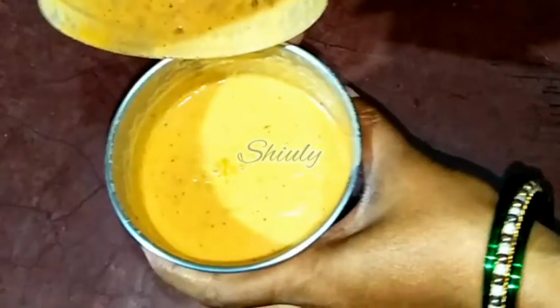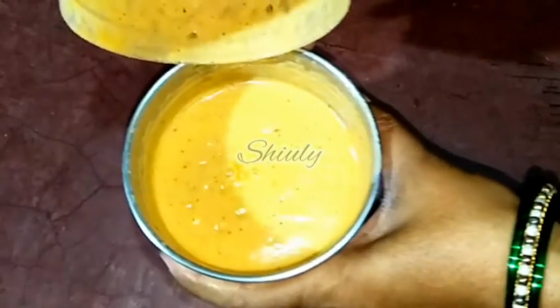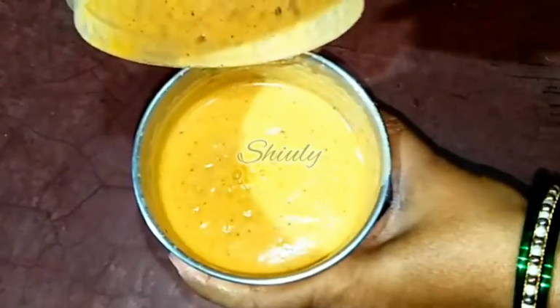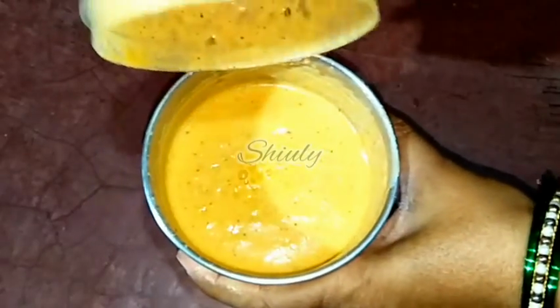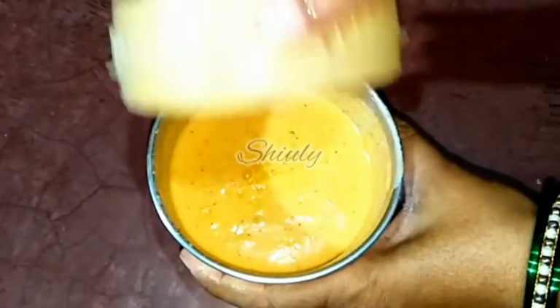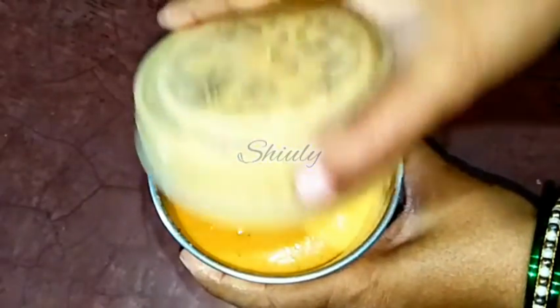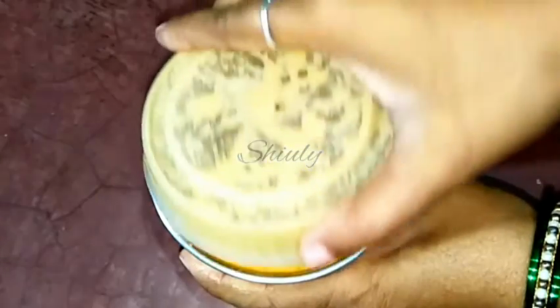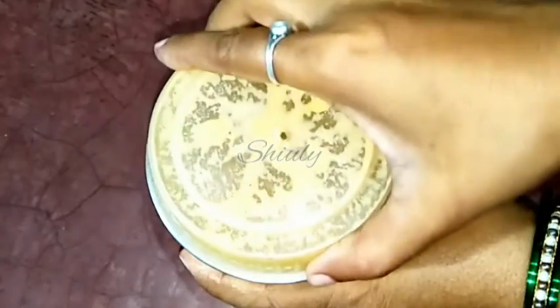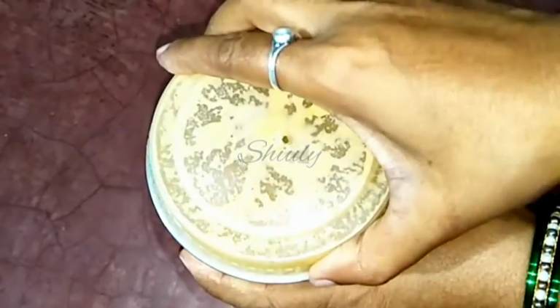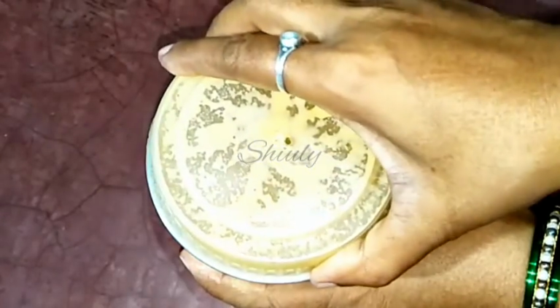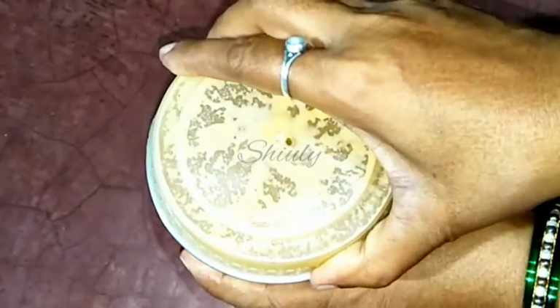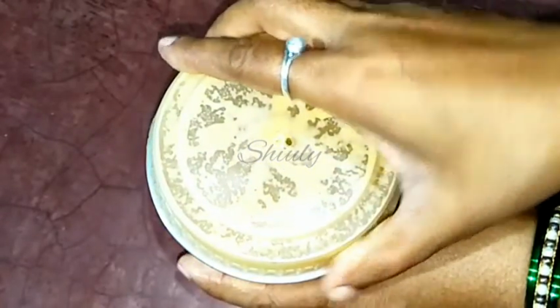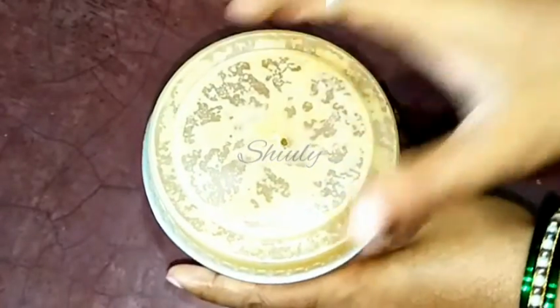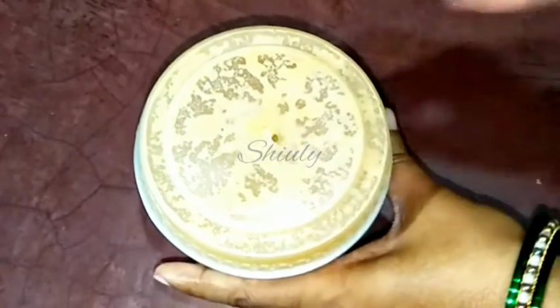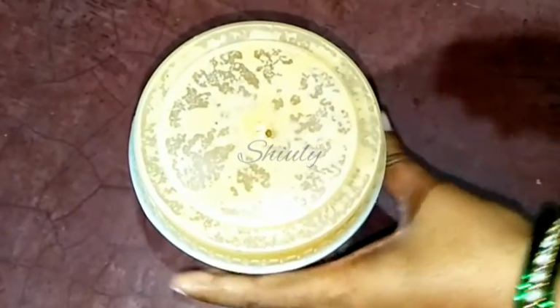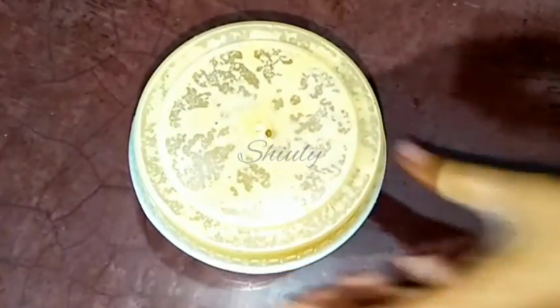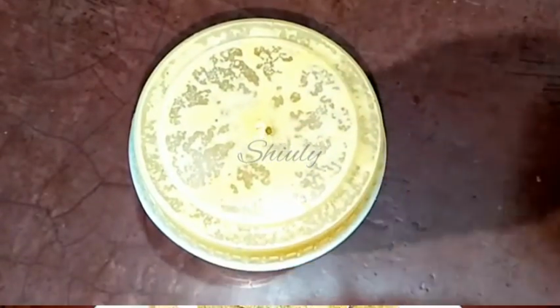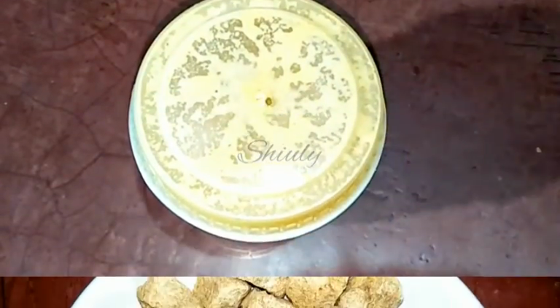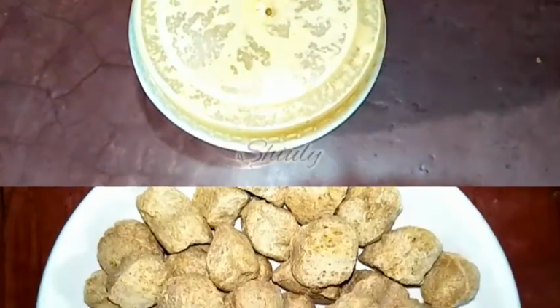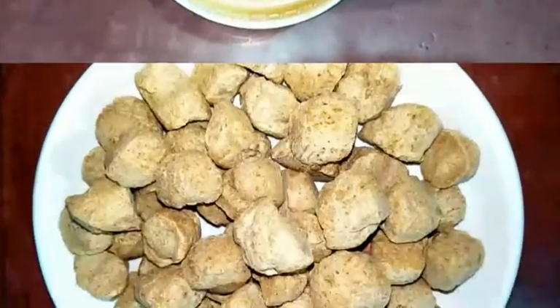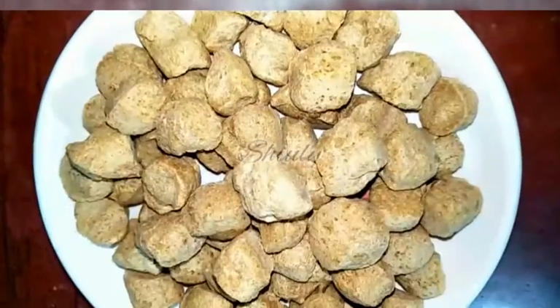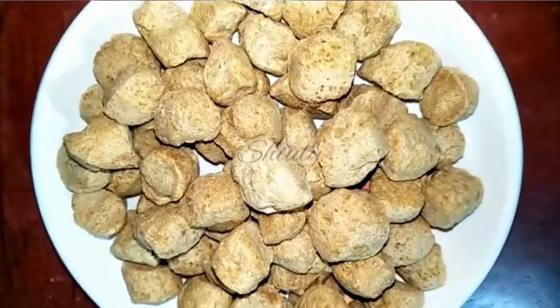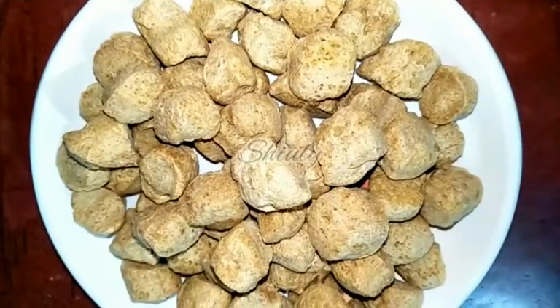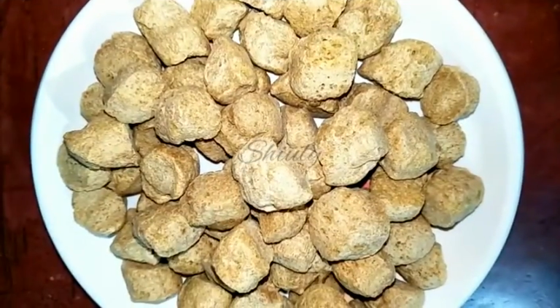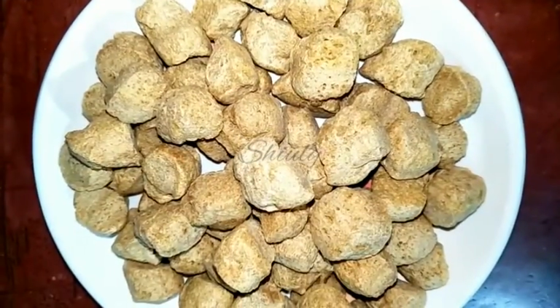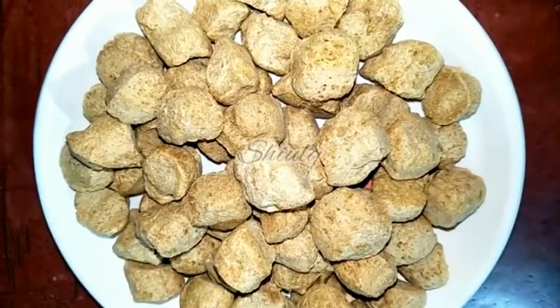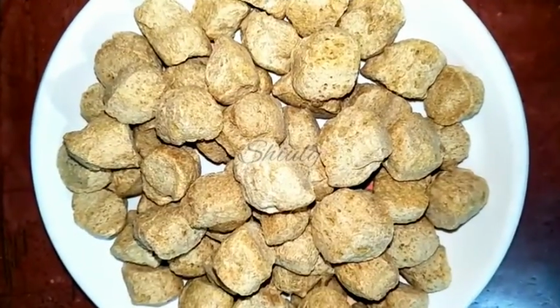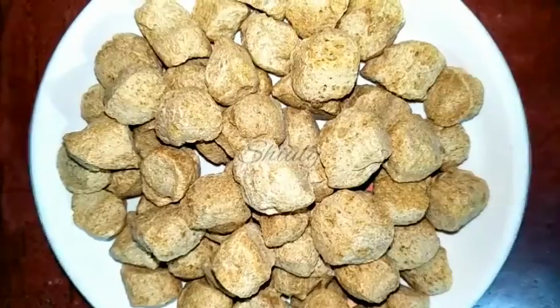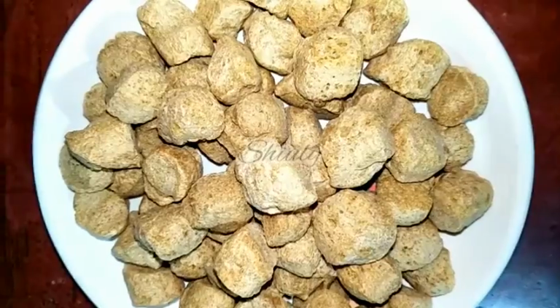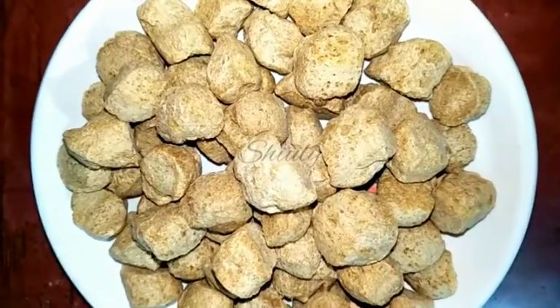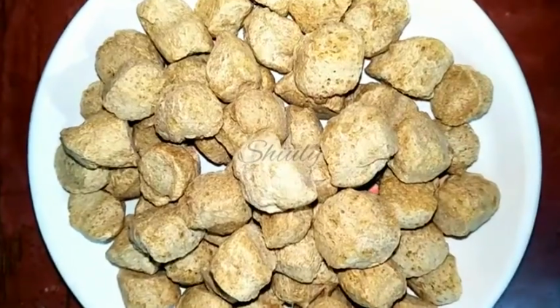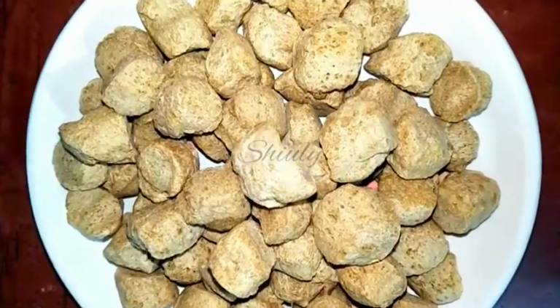Now we have to grind all of them together and make a smooth paste. The paste is ready as you can see. So let's go for the main process.